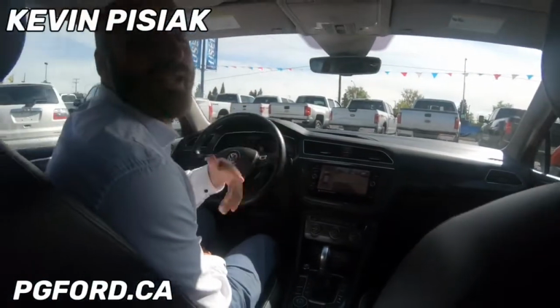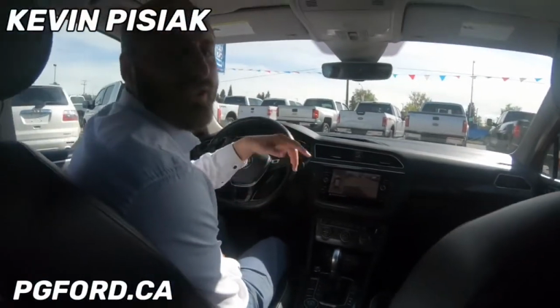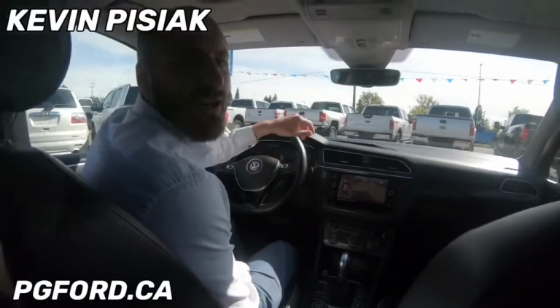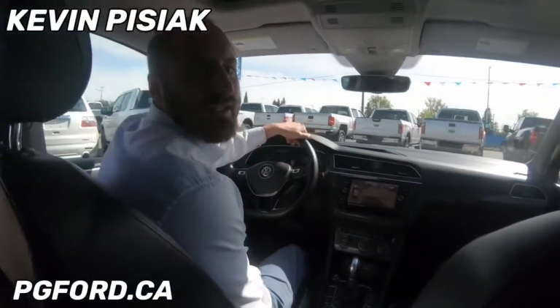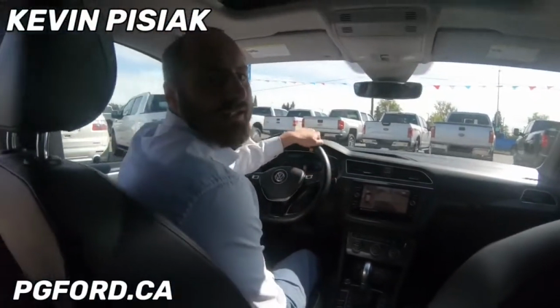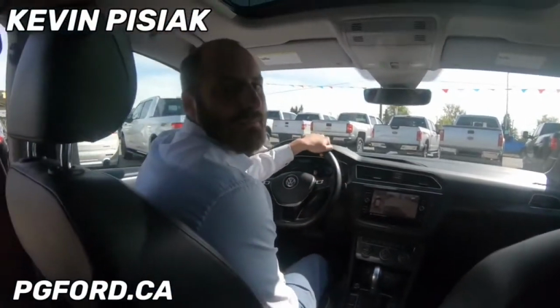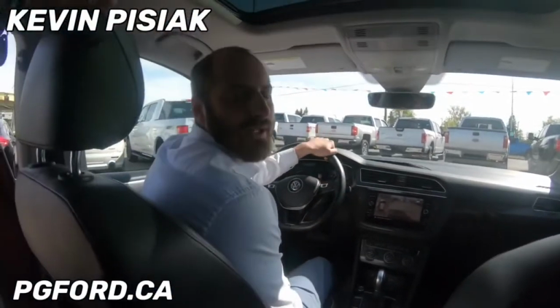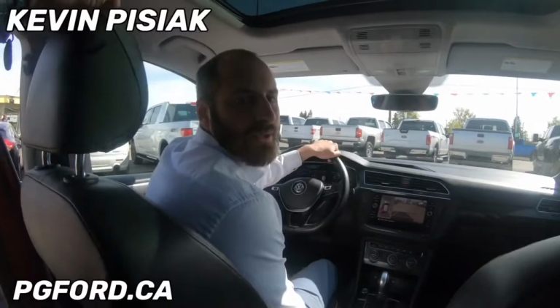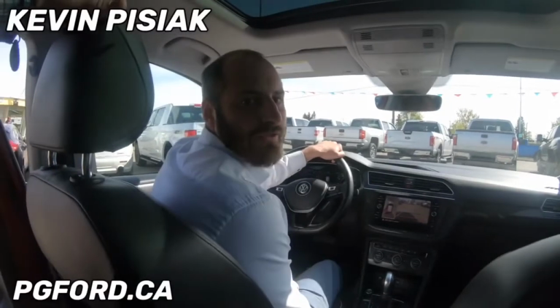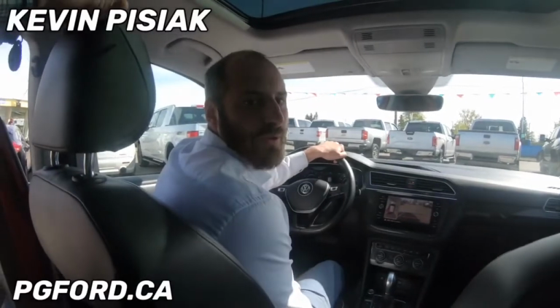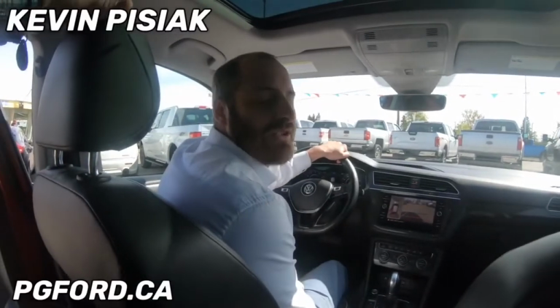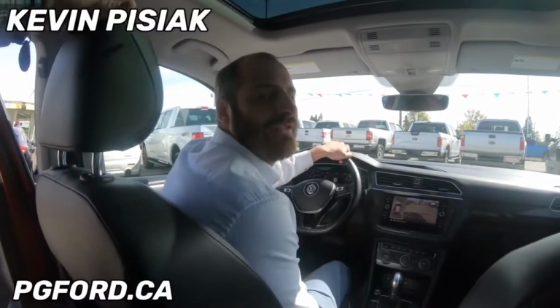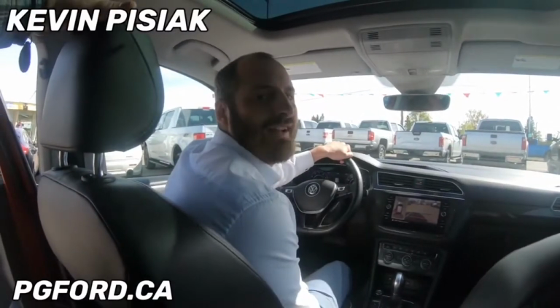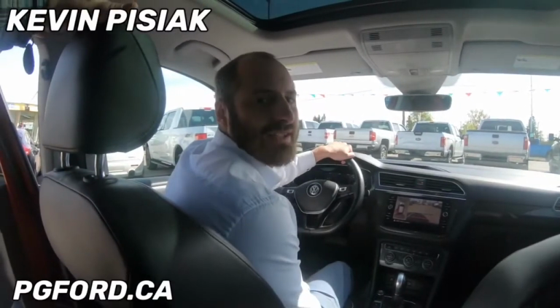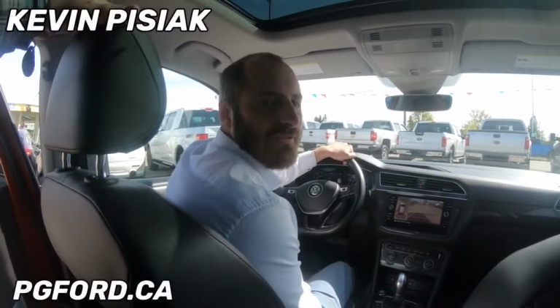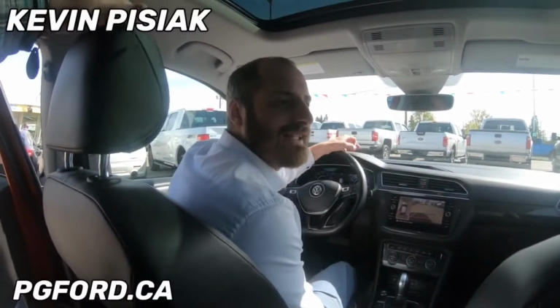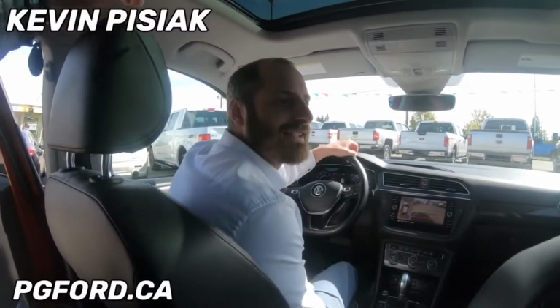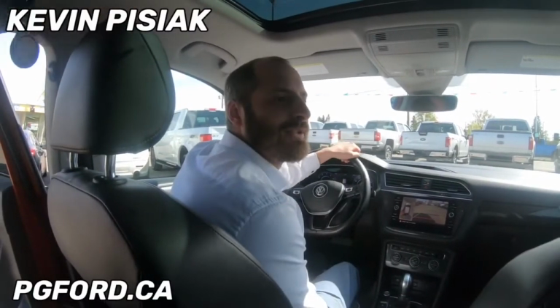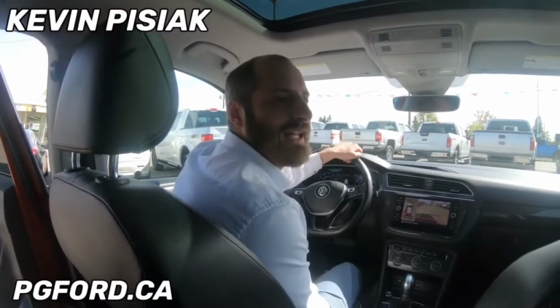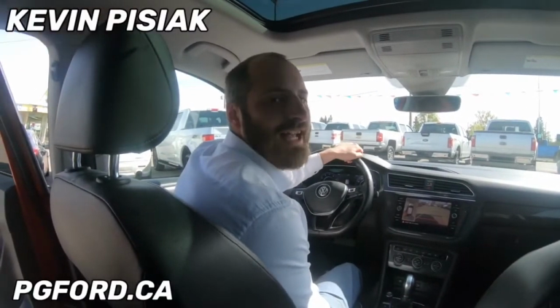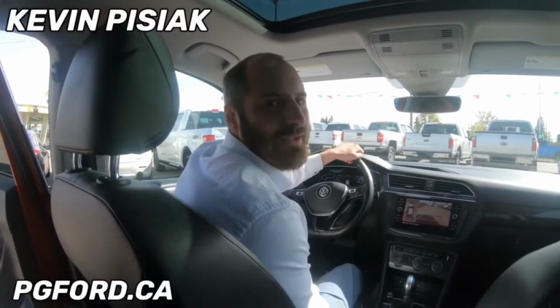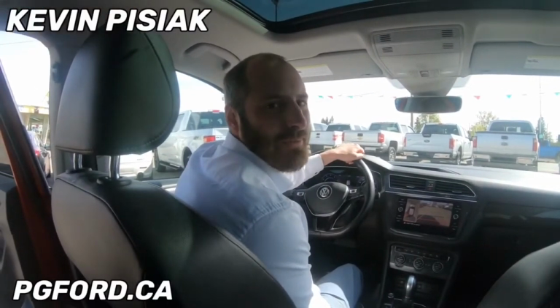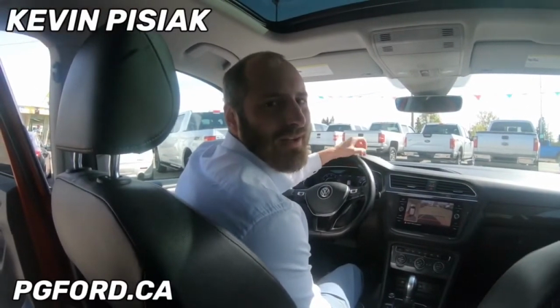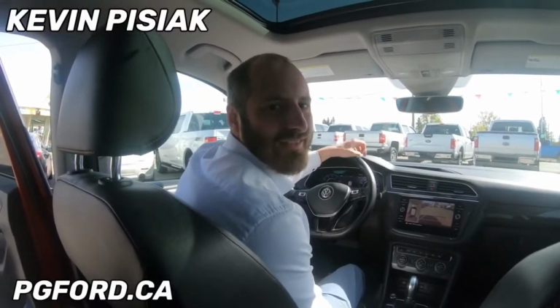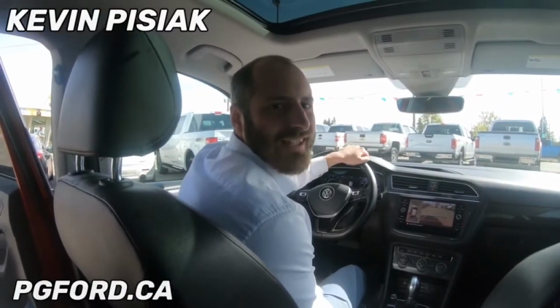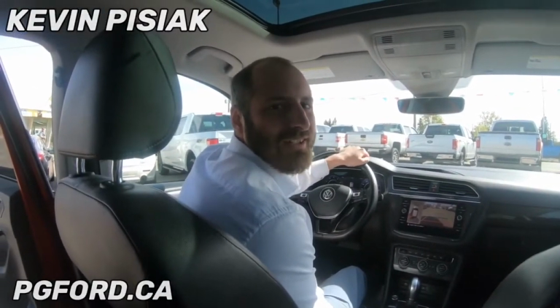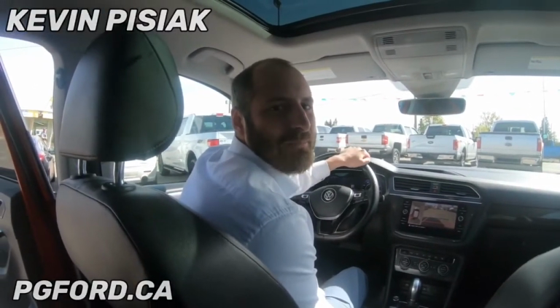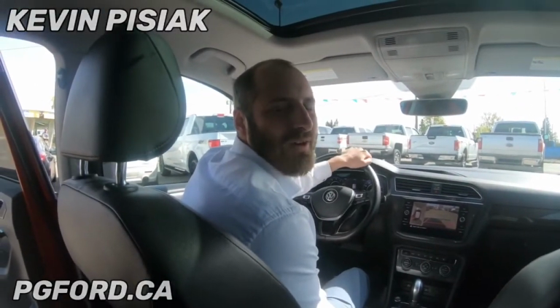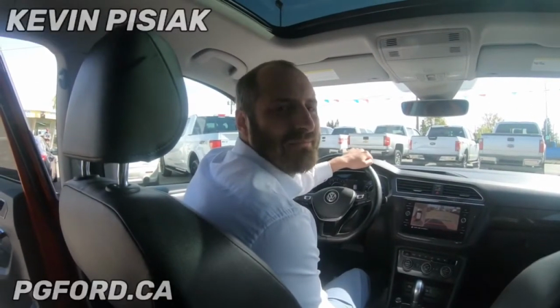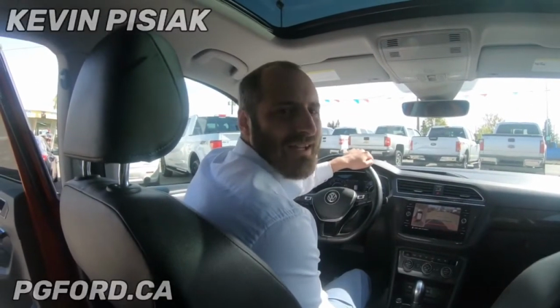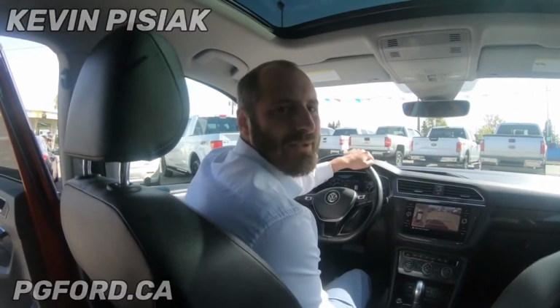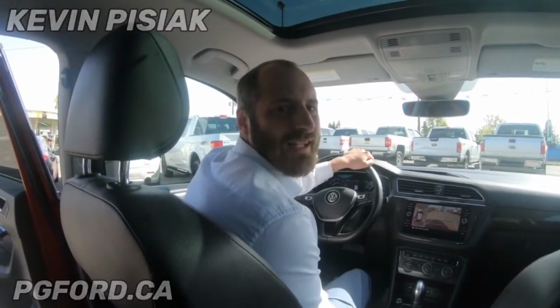We also have heated seats and heated steering wheel. So give us a call down here at Prince George Ford, 250-563-8111 if you'd like to learn more. Have a good one guys.